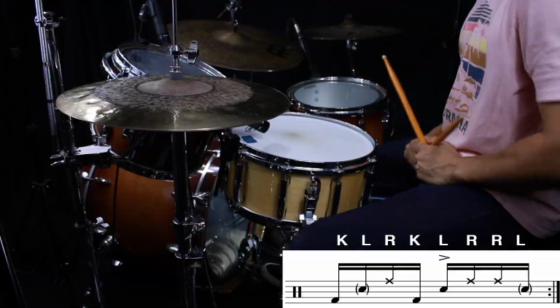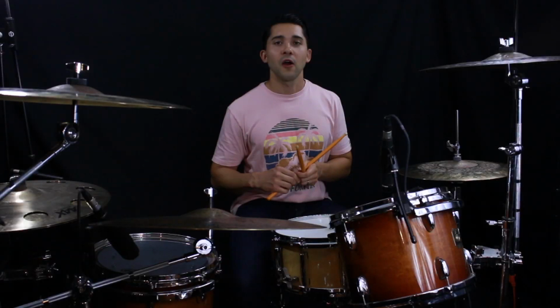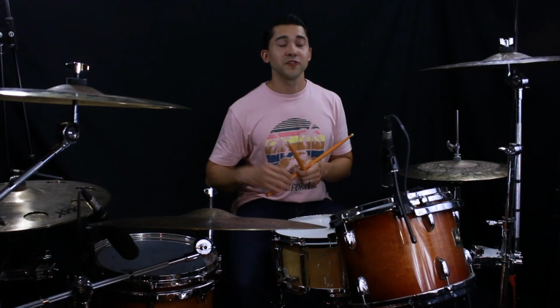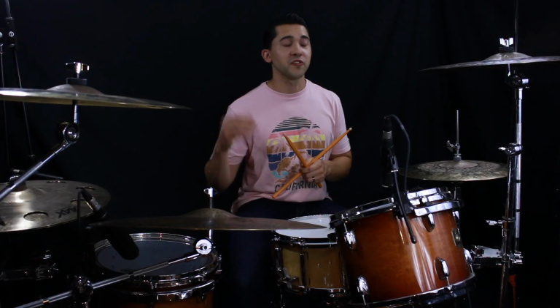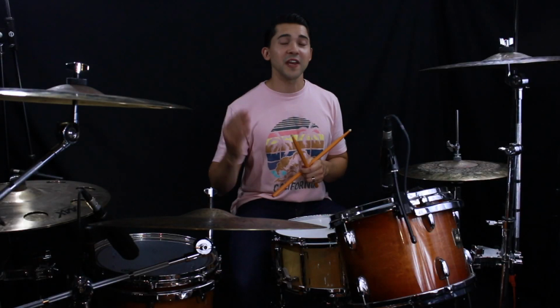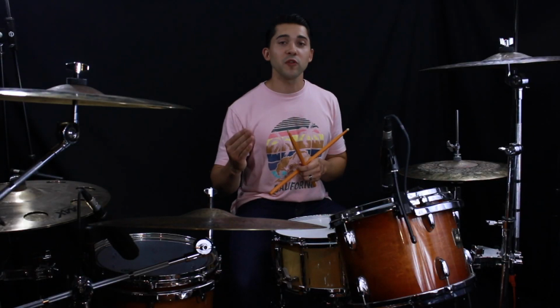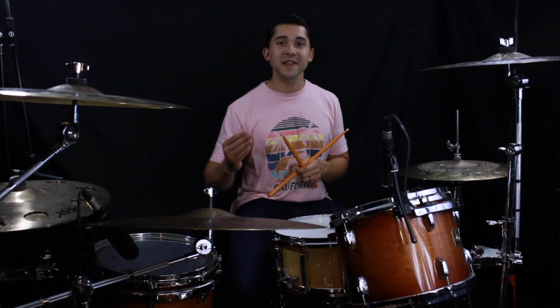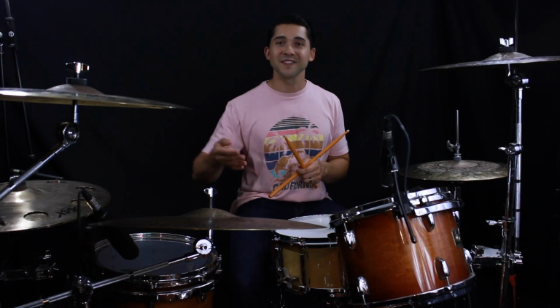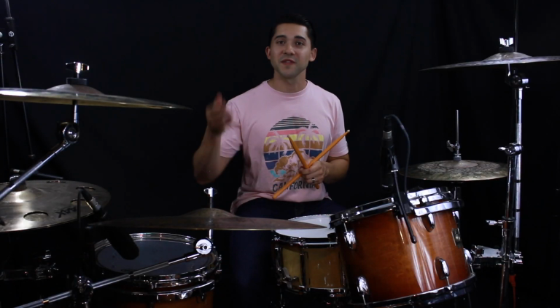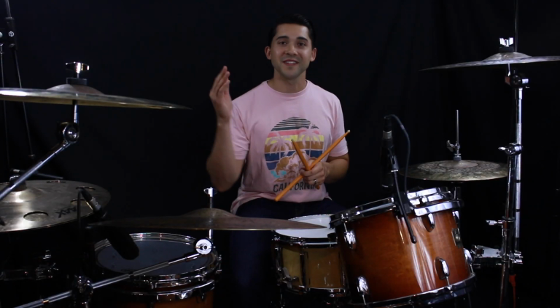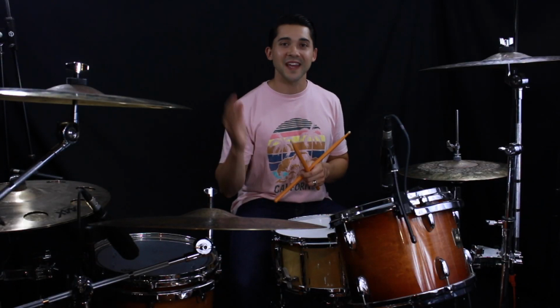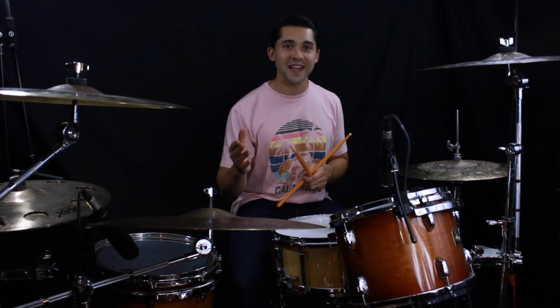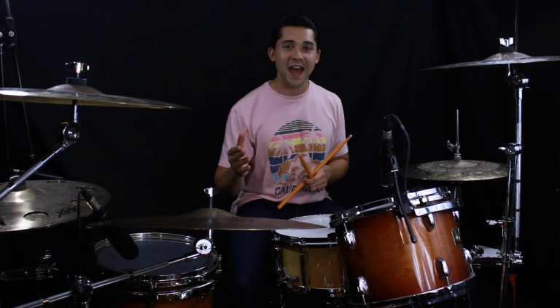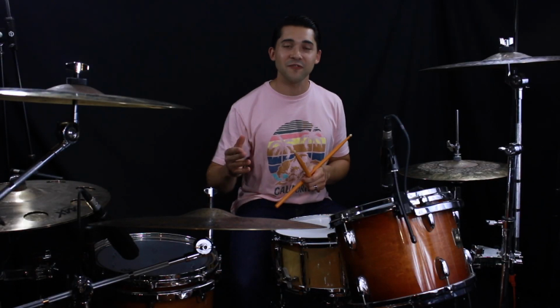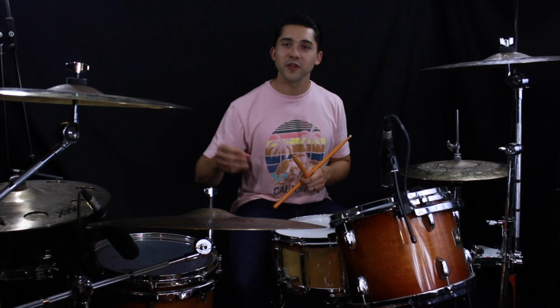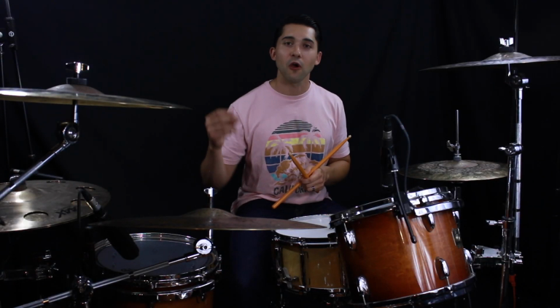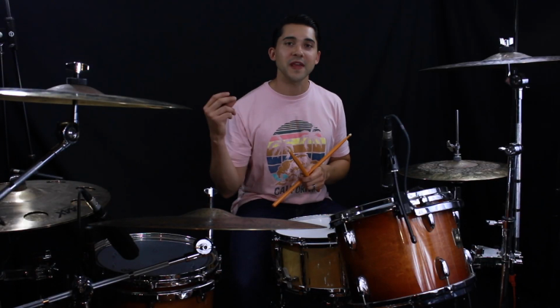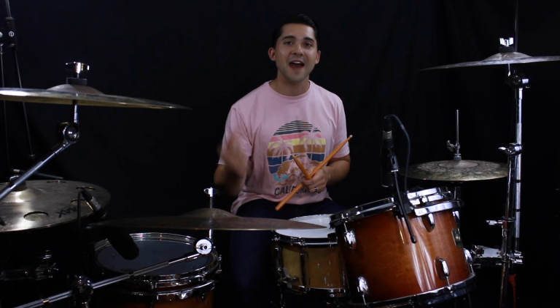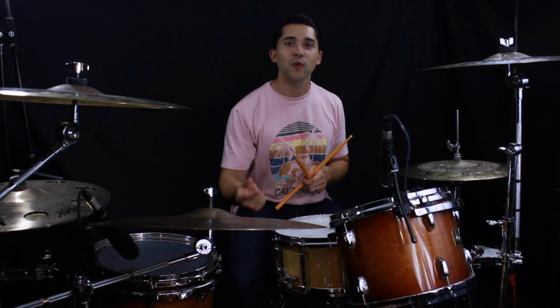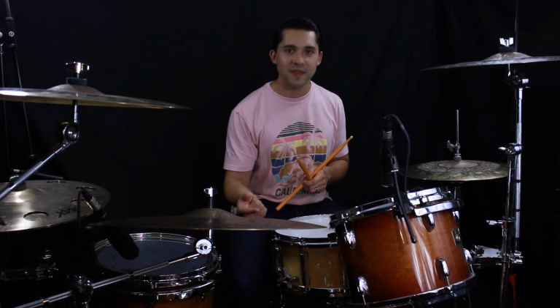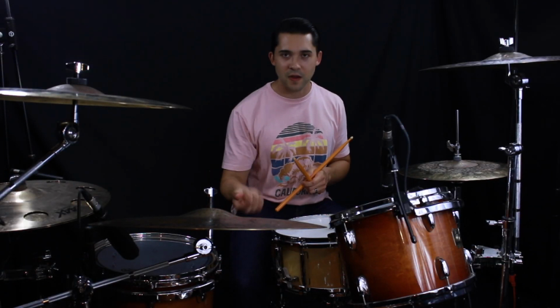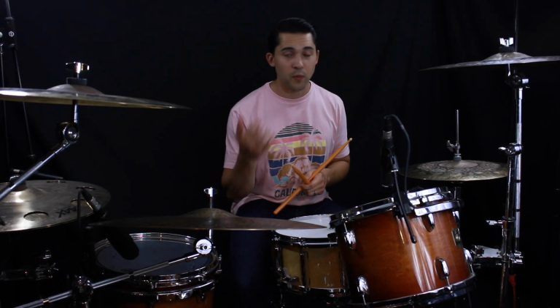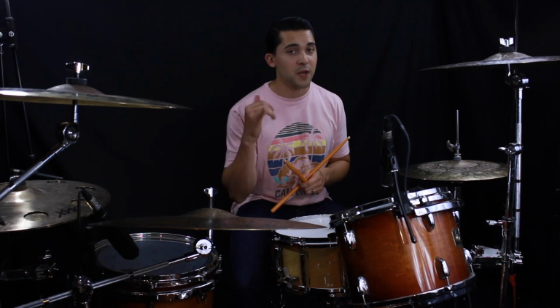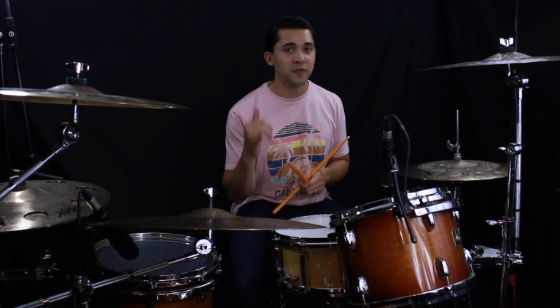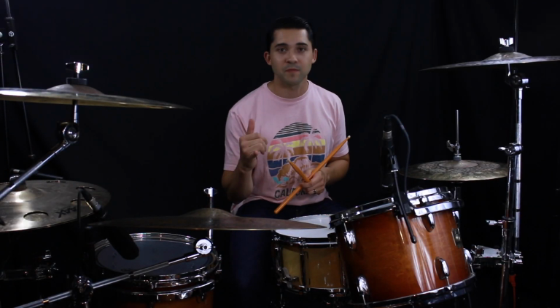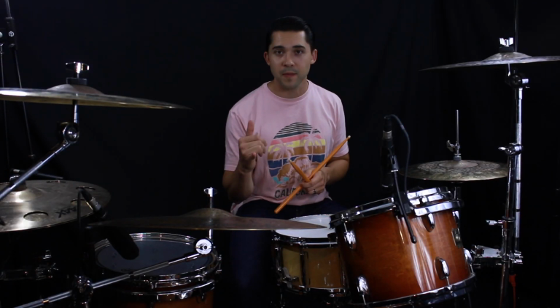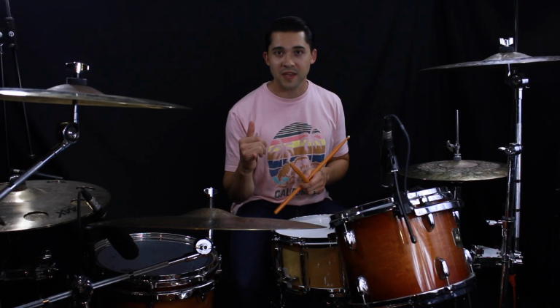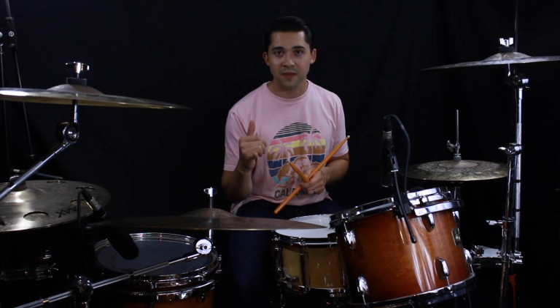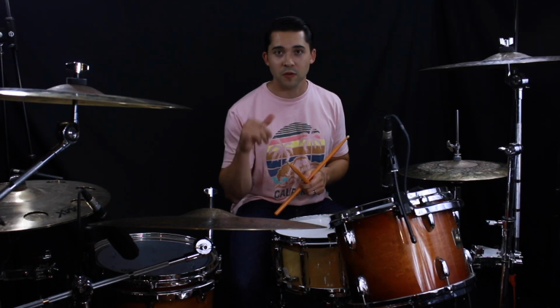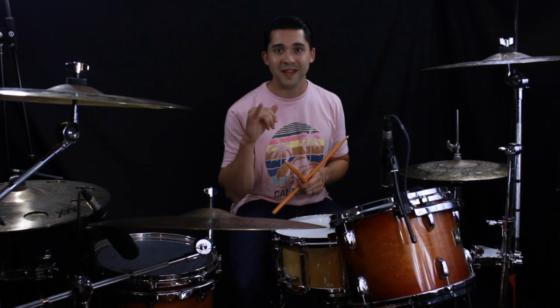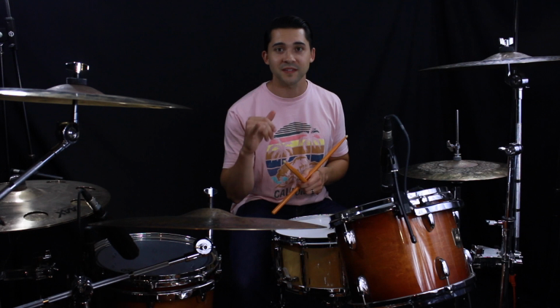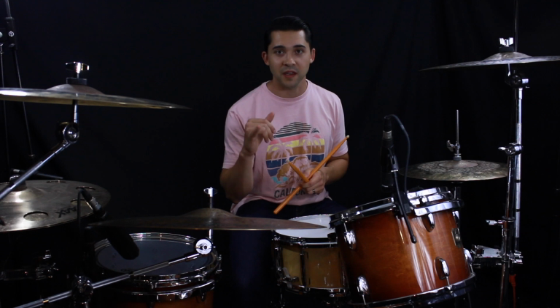Alright, stick with me — let's learn the second half. You're already halfway there, and then we're going to put this baby together and make it sing.